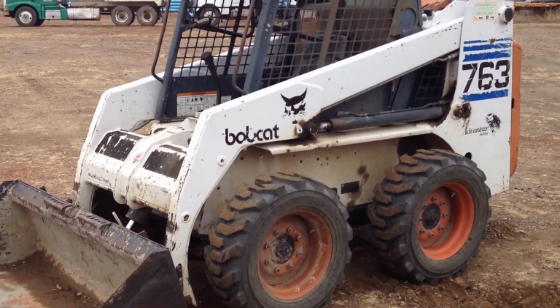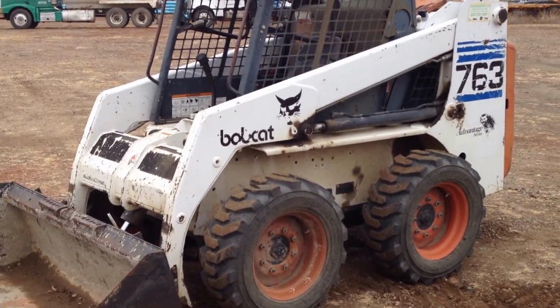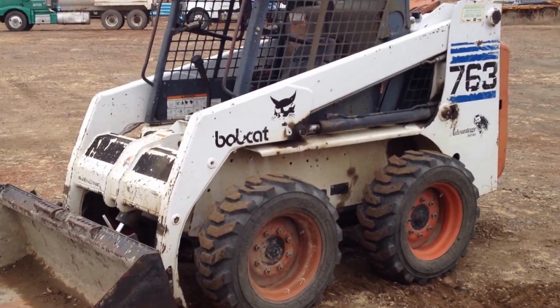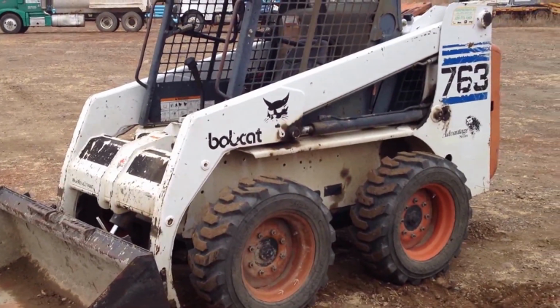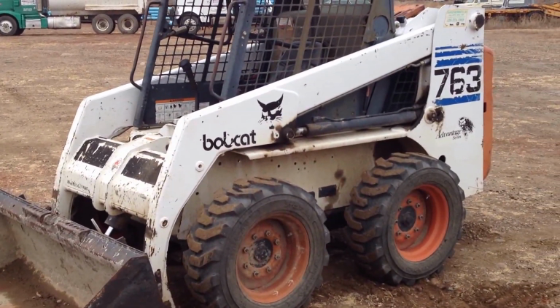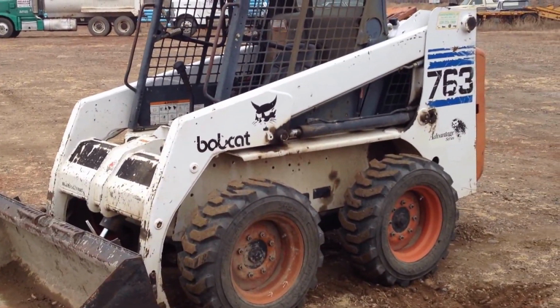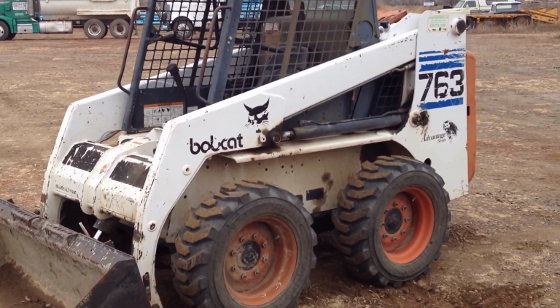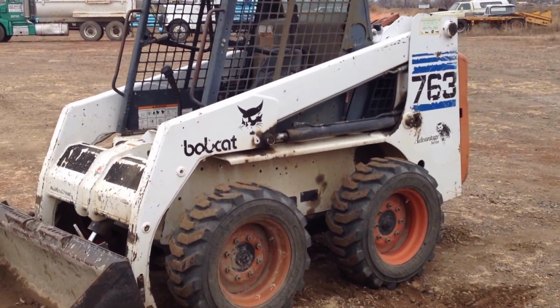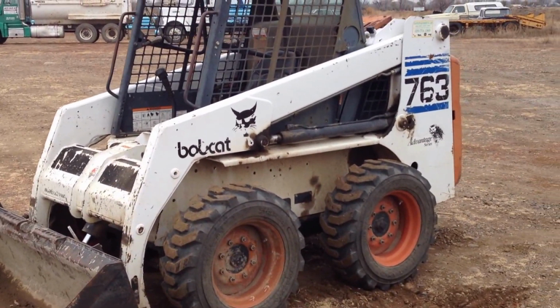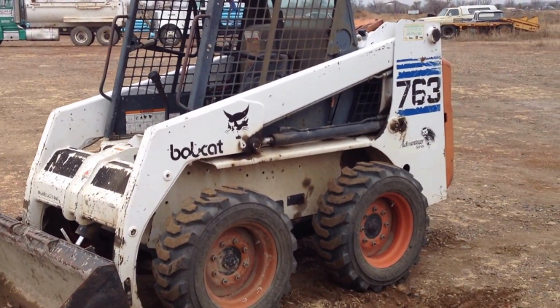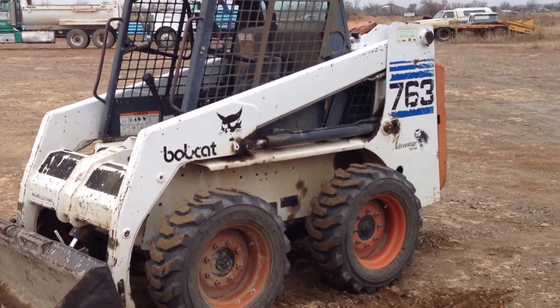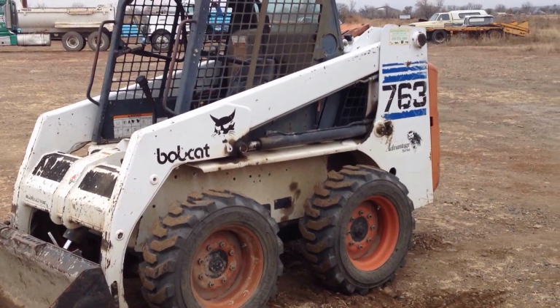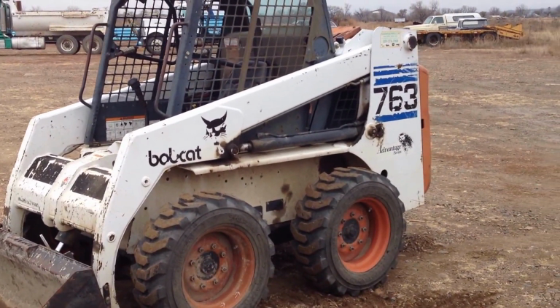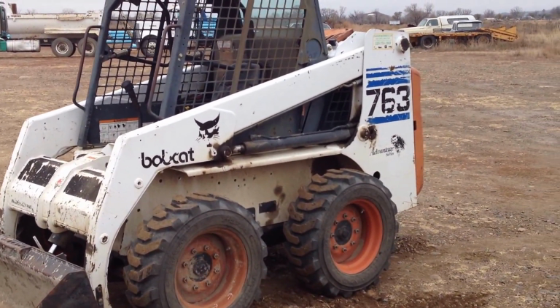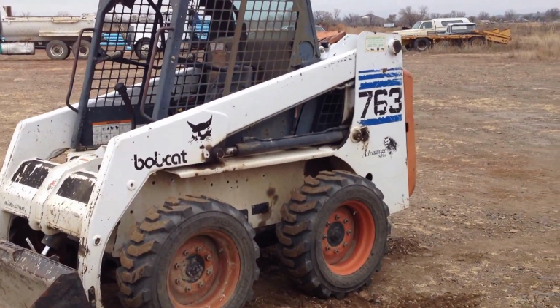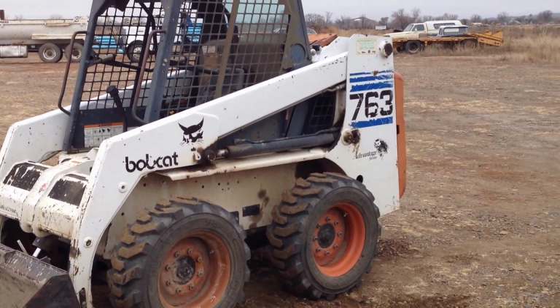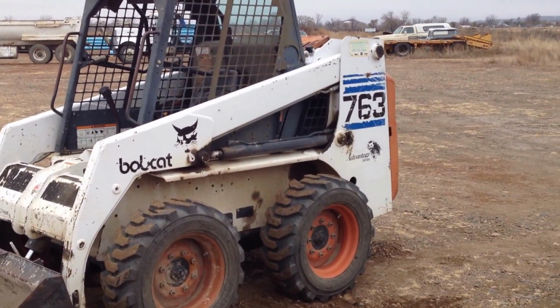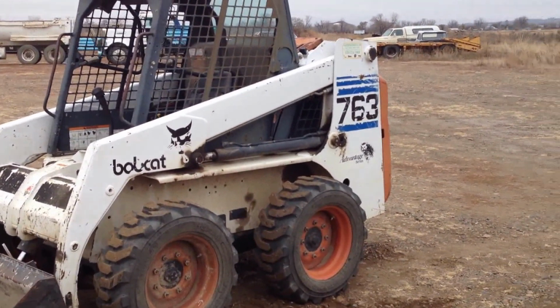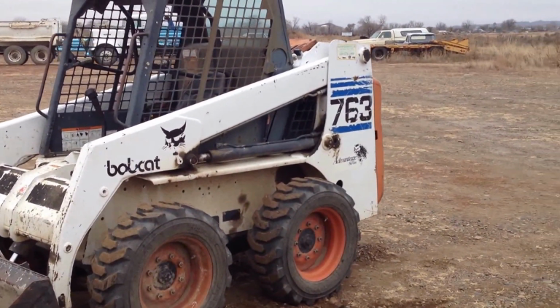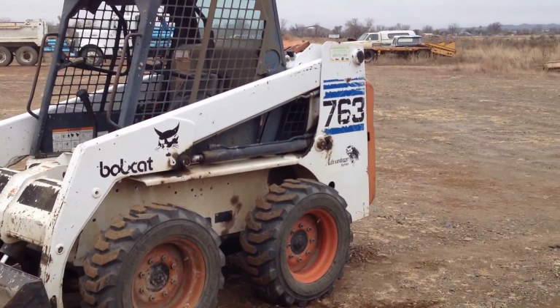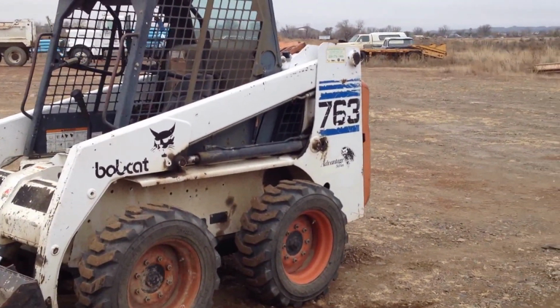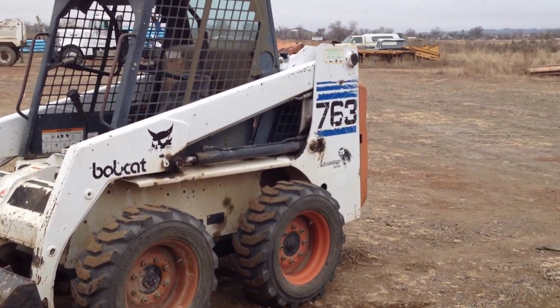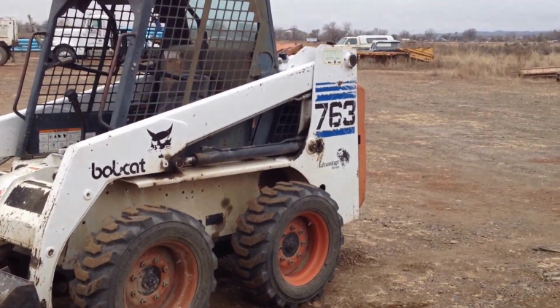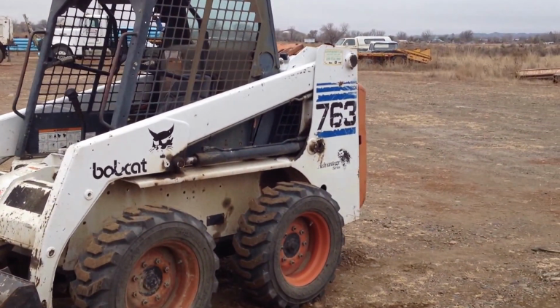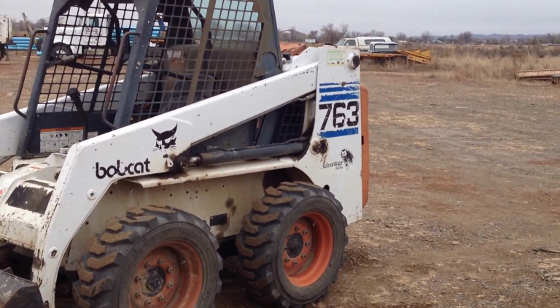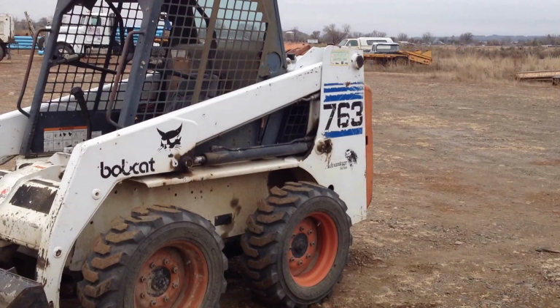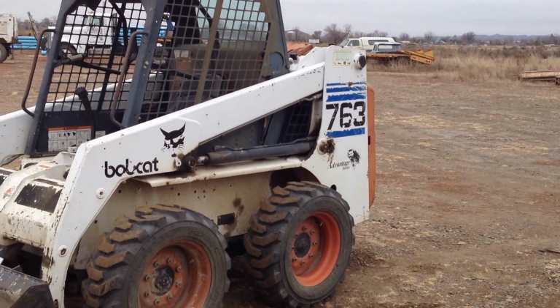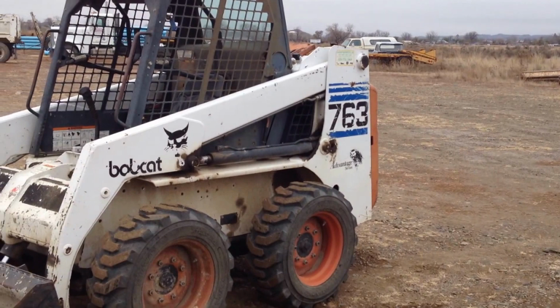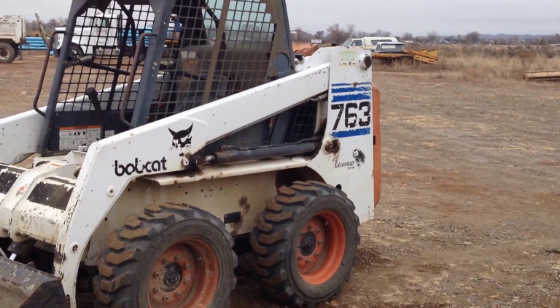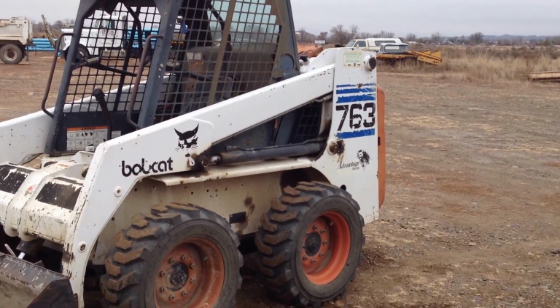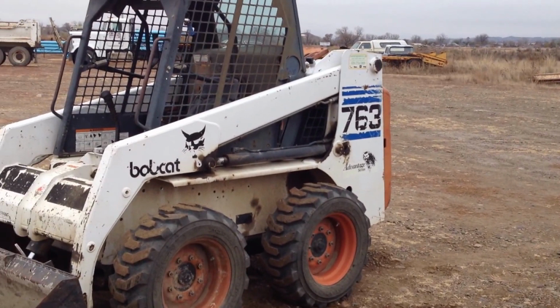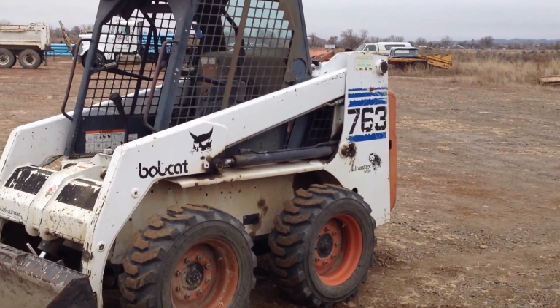It's been sitting for a couple months, but it started right up with no issues. It has four light new tires on it.